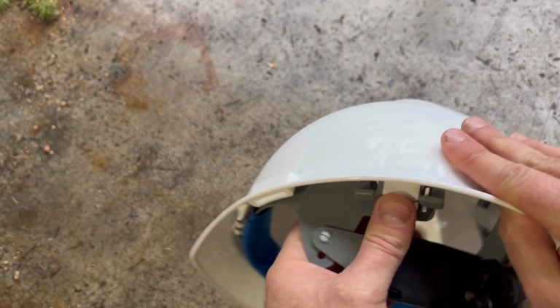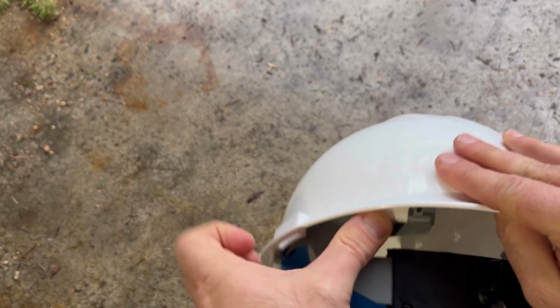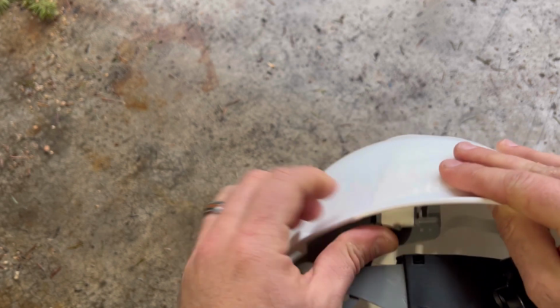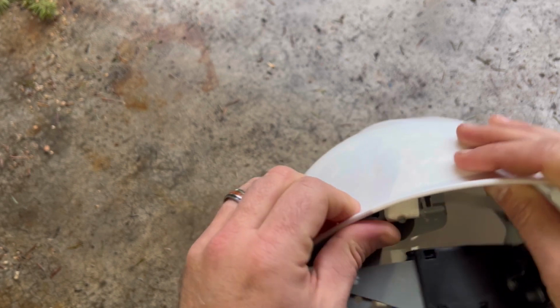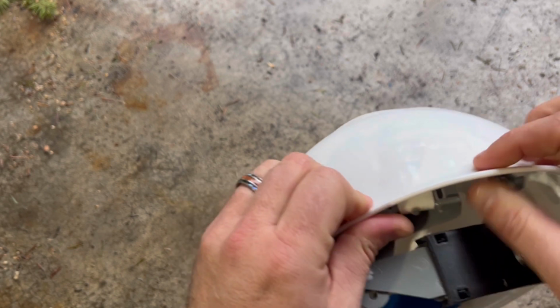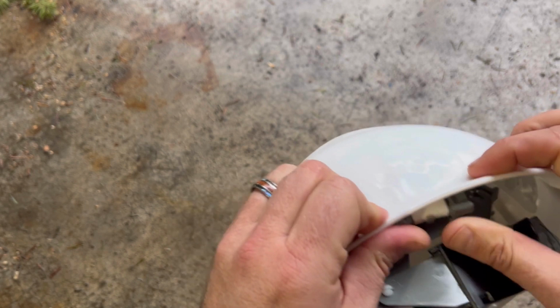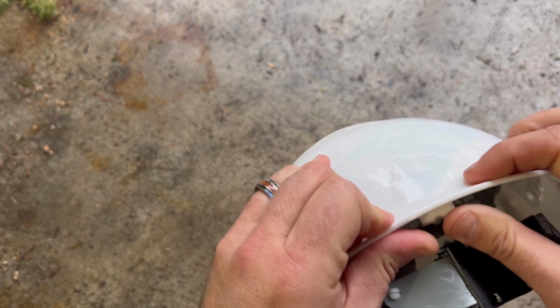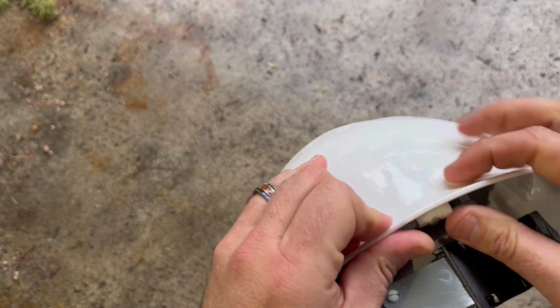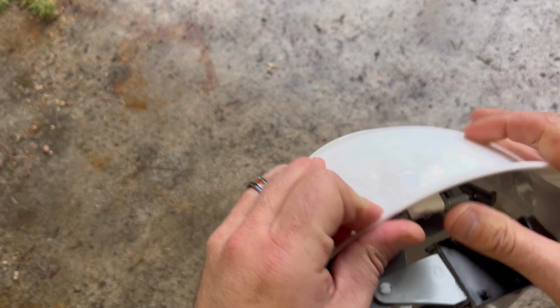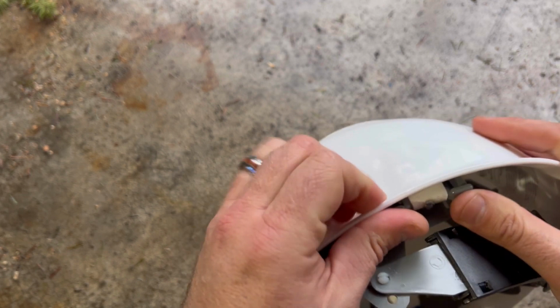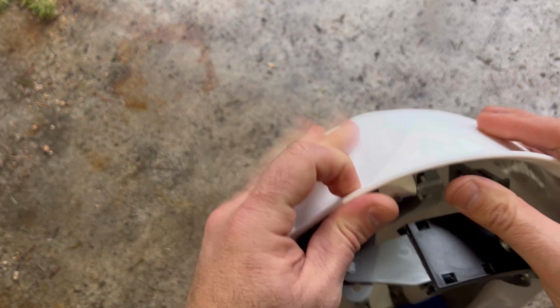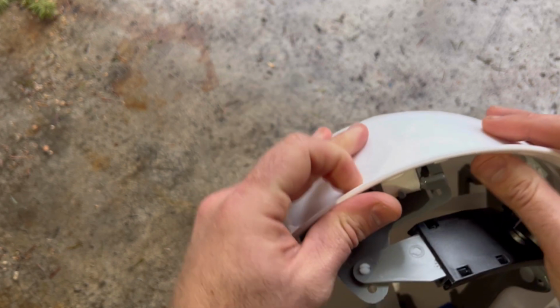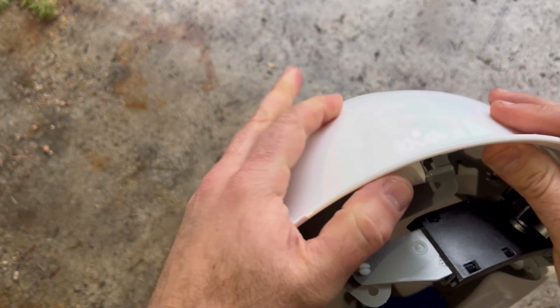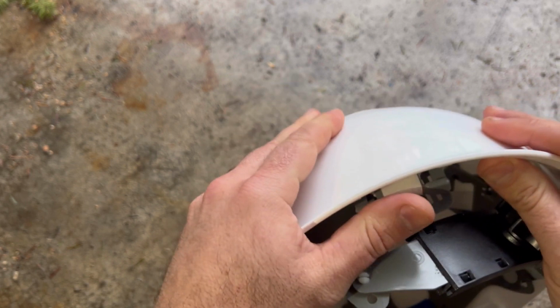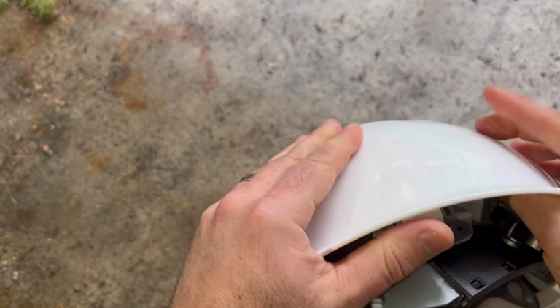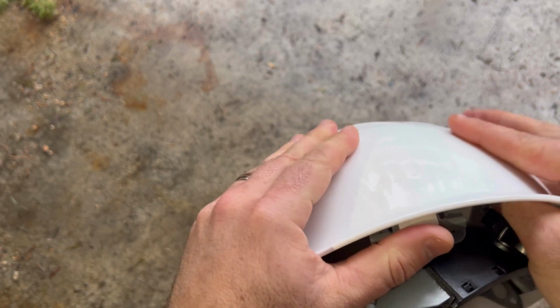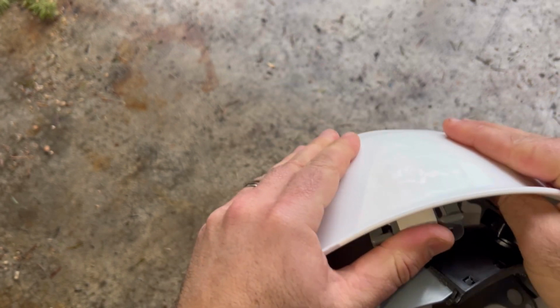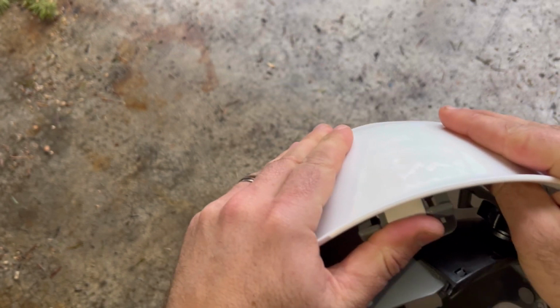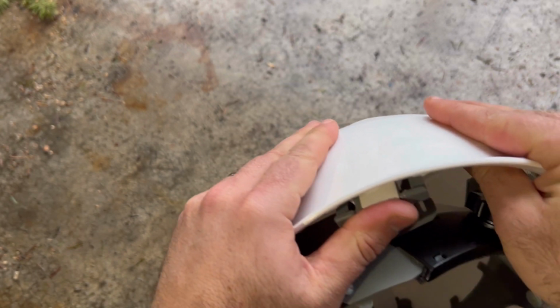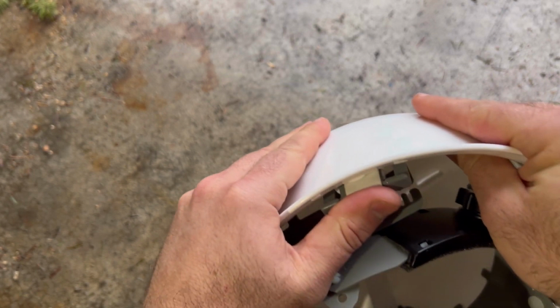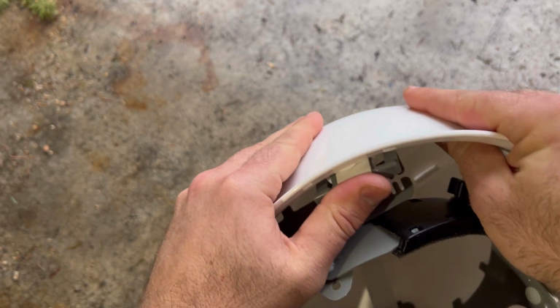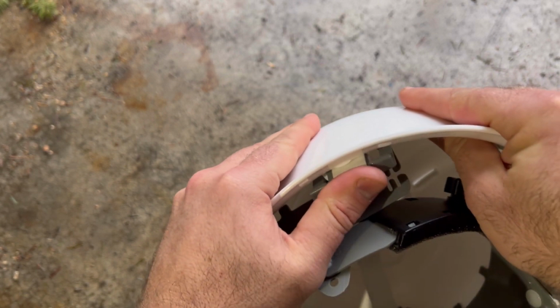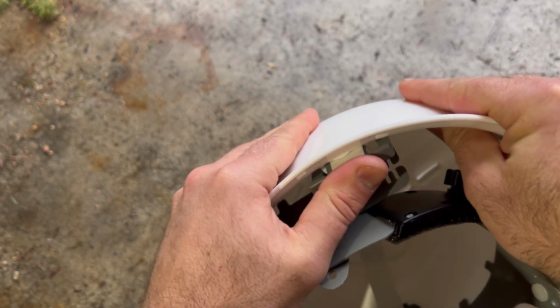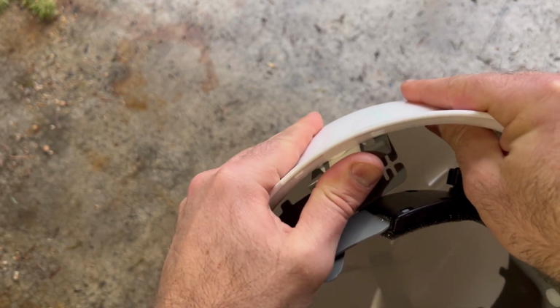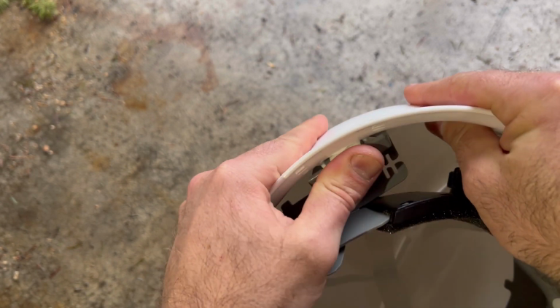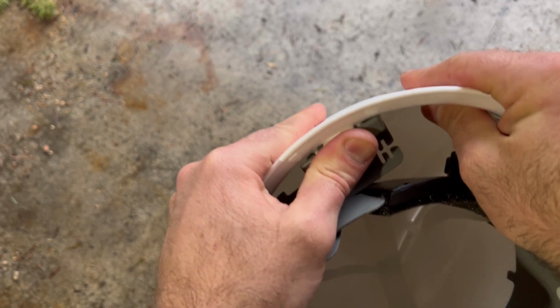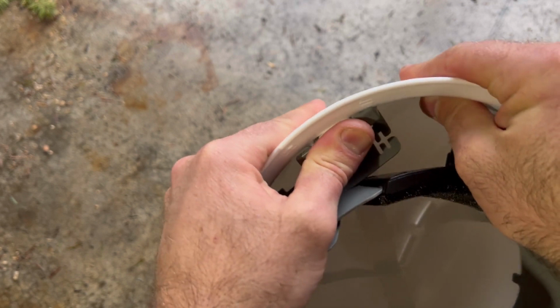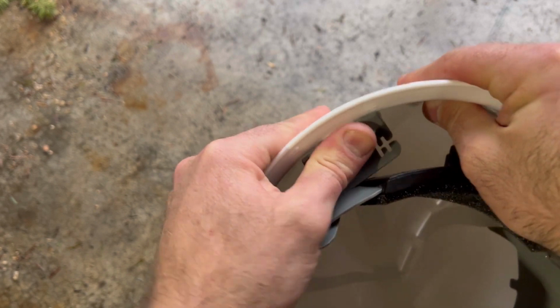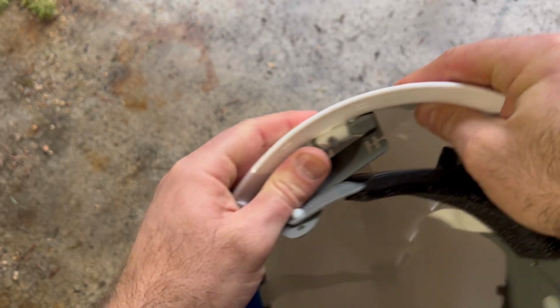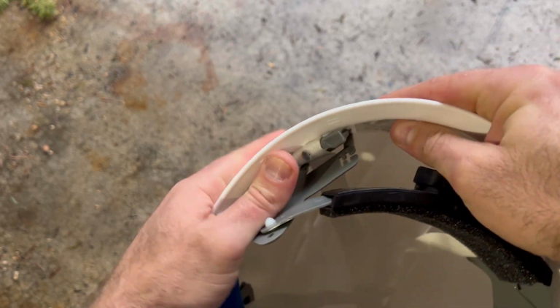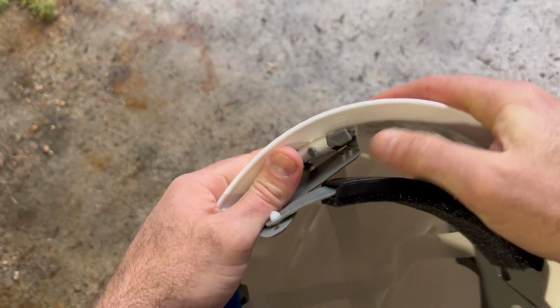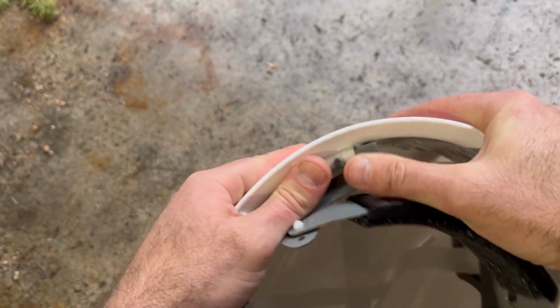Each one slides in and you have to use a little bit of pressure to make sure that it clips into place.